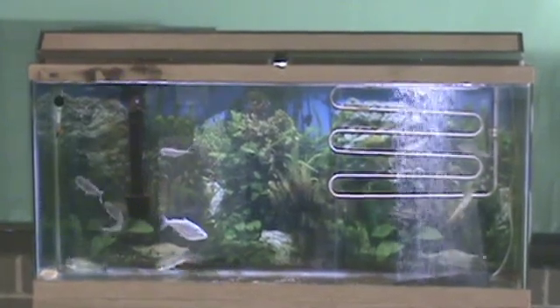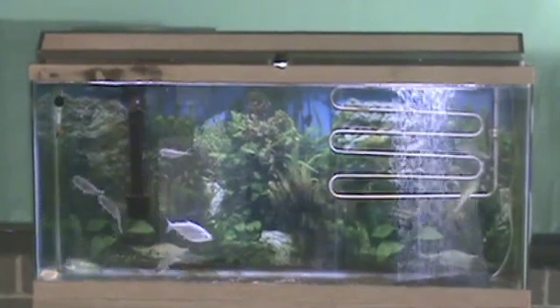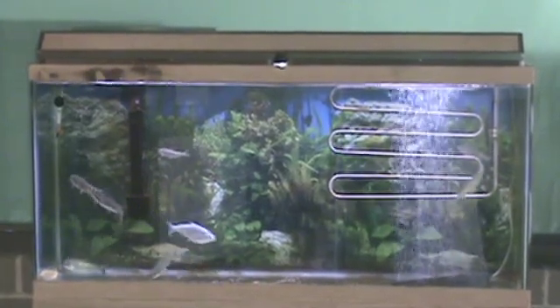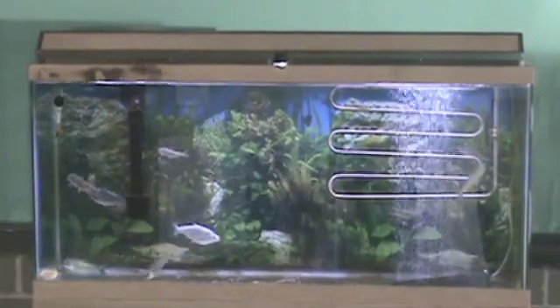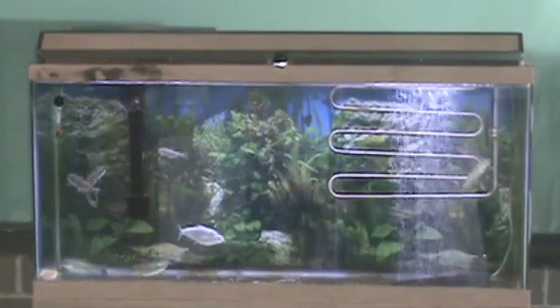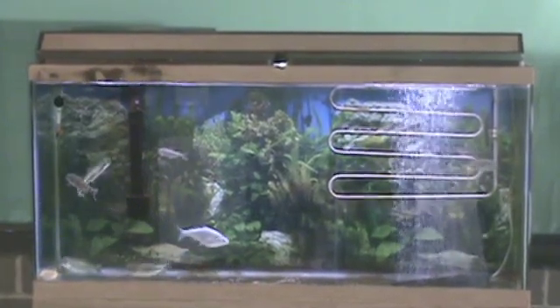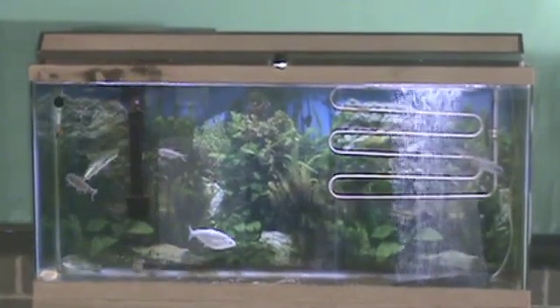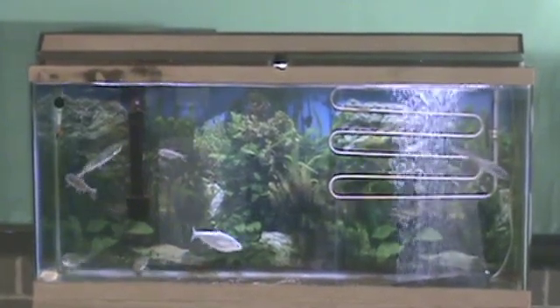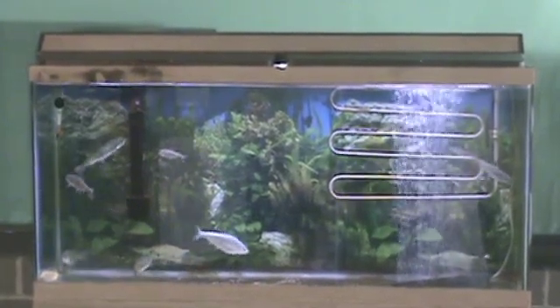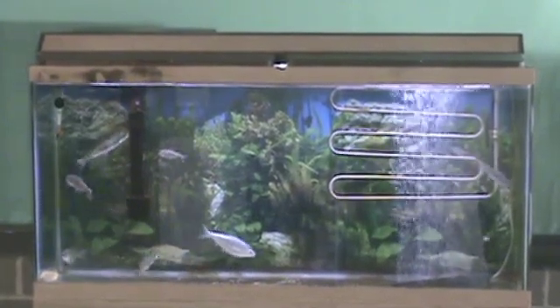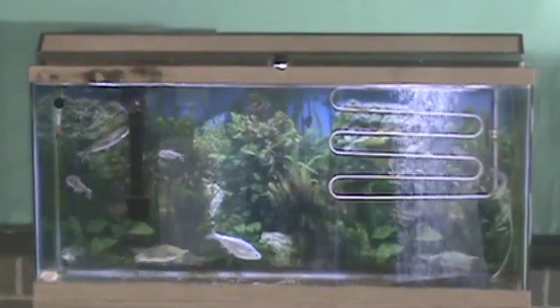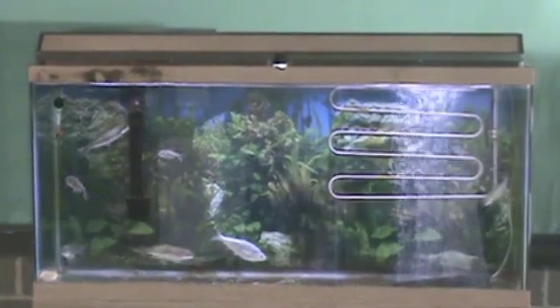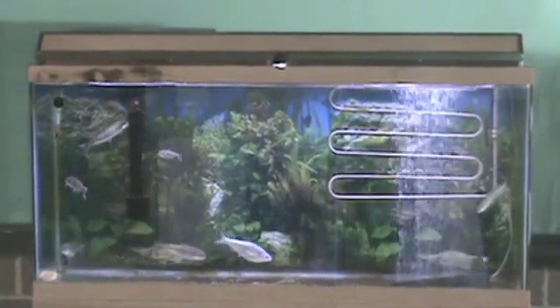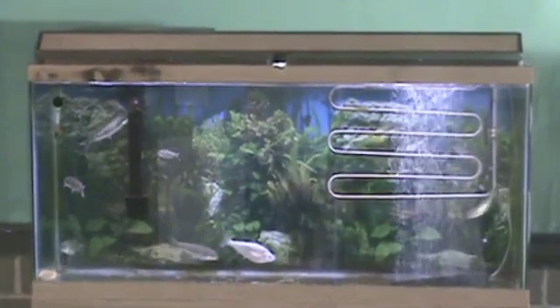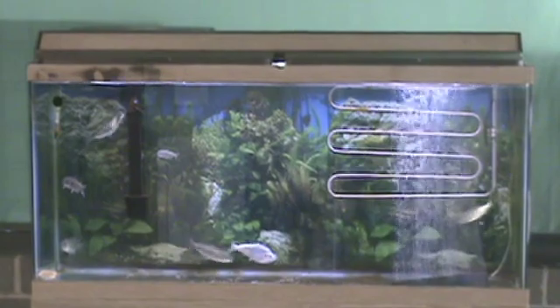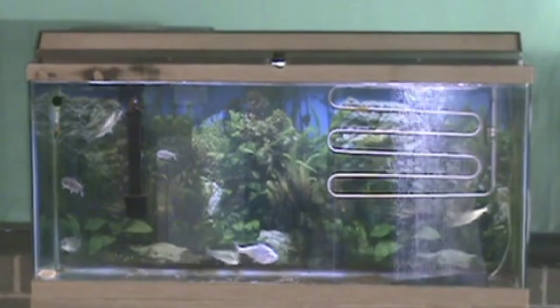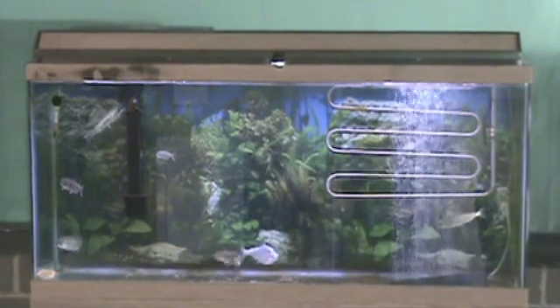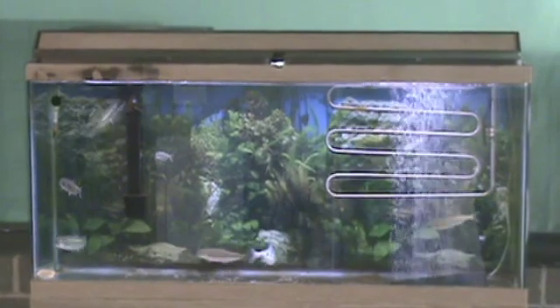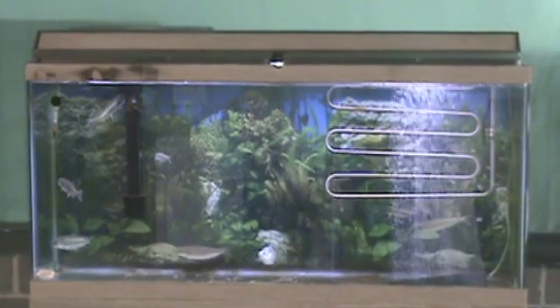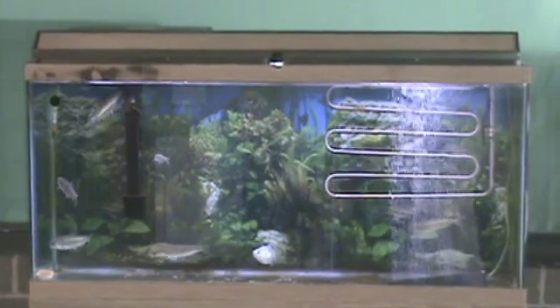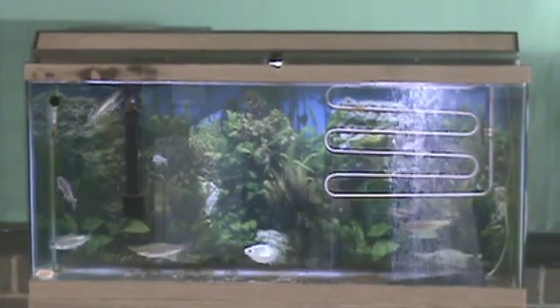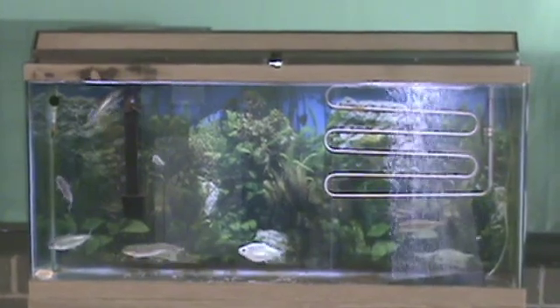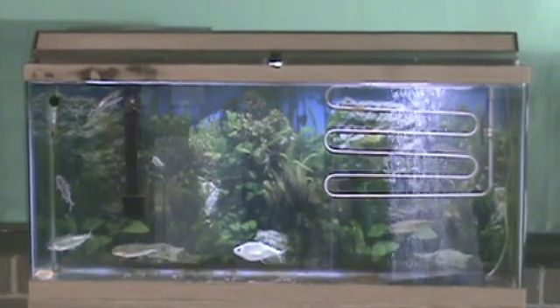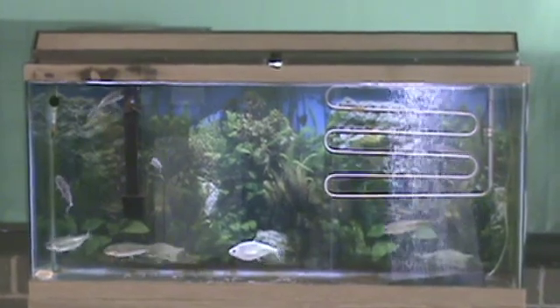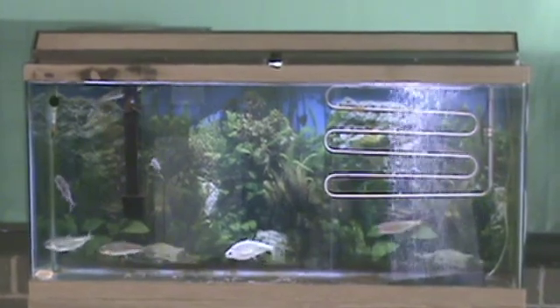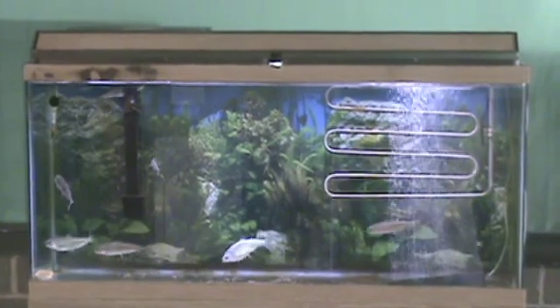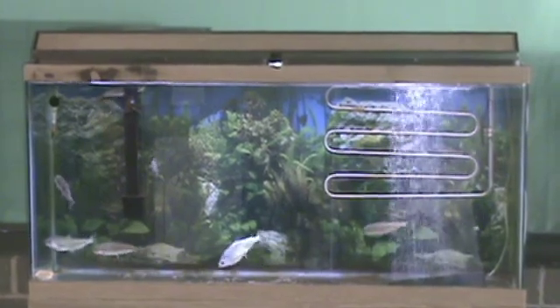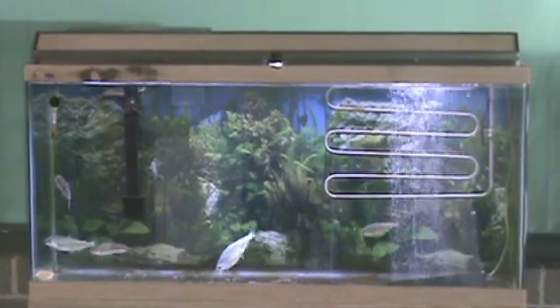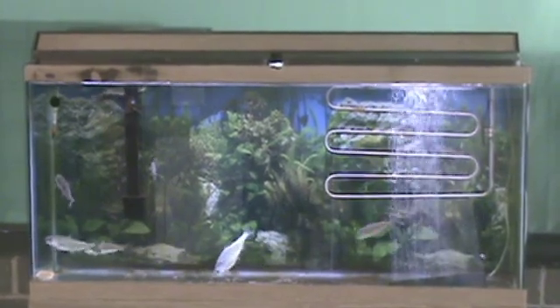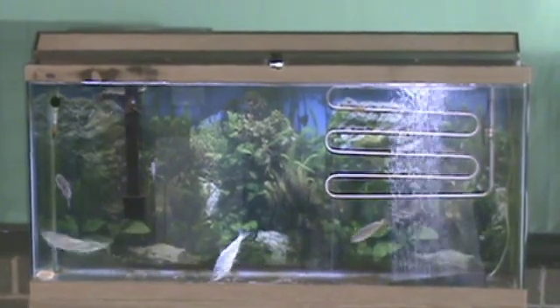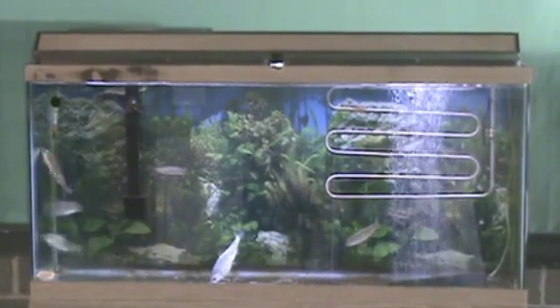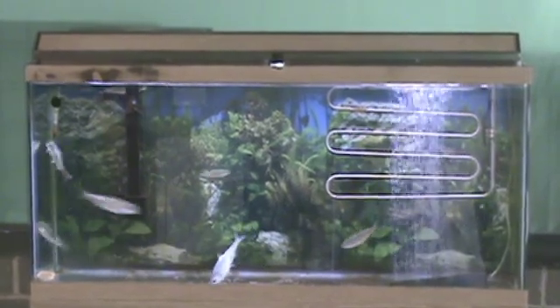Do not forget to adjust your water temperature once your salmon begin feeding, from 47 degrees Fahrenheit to 52 degrees Fahrenheit.